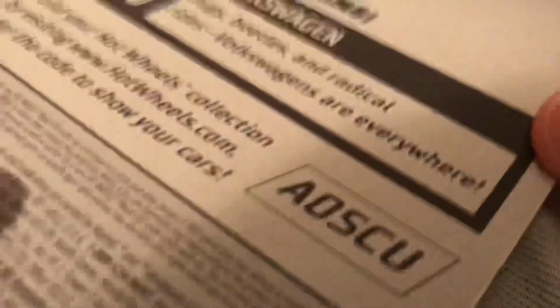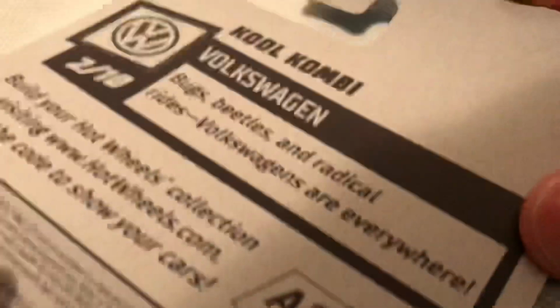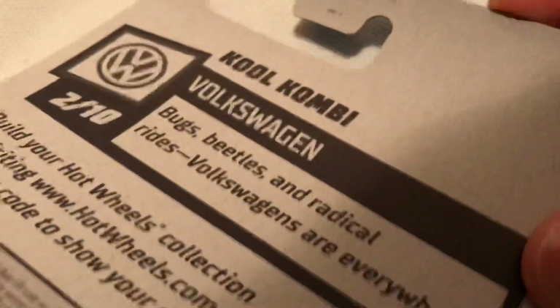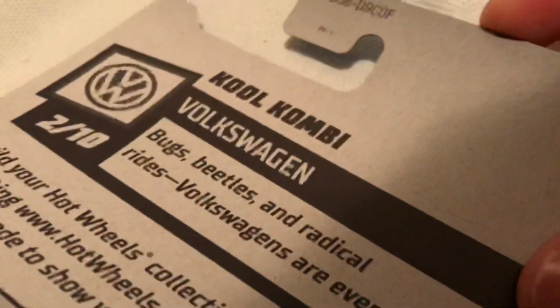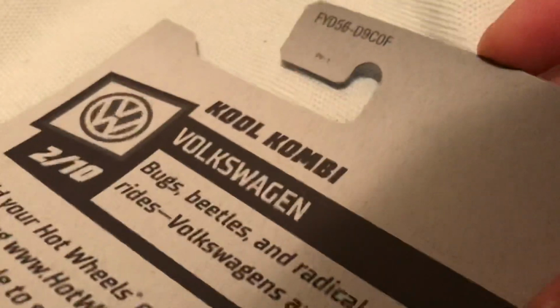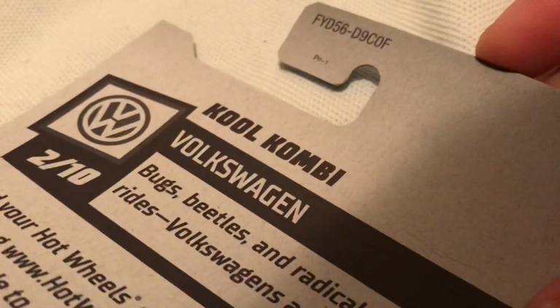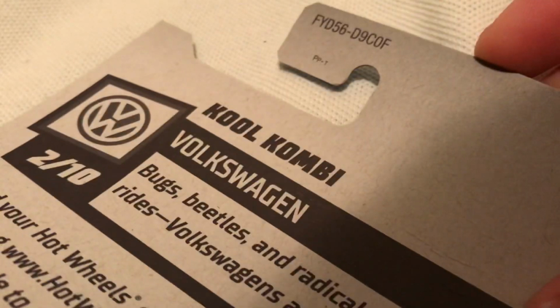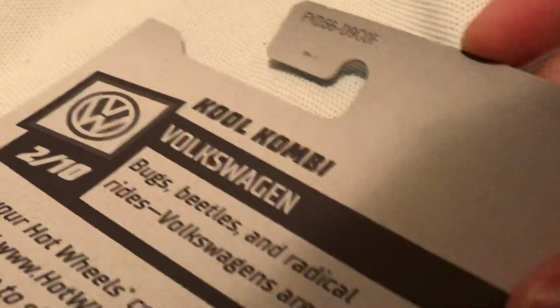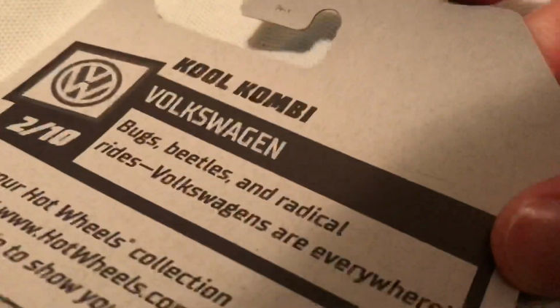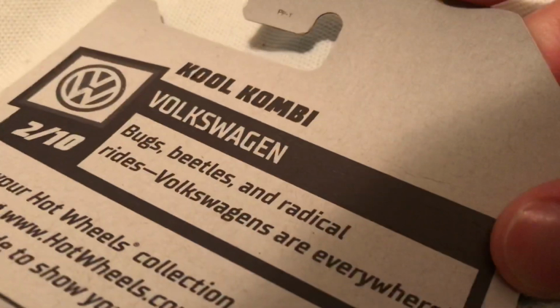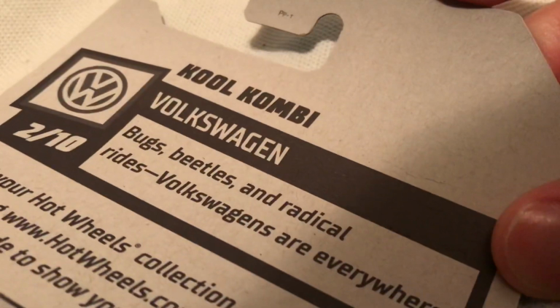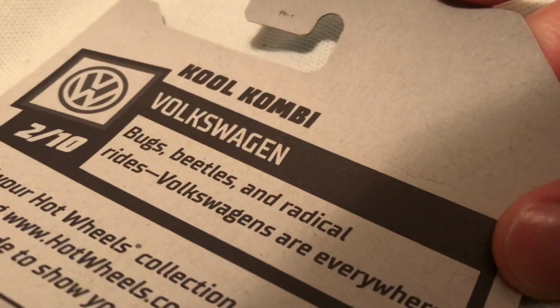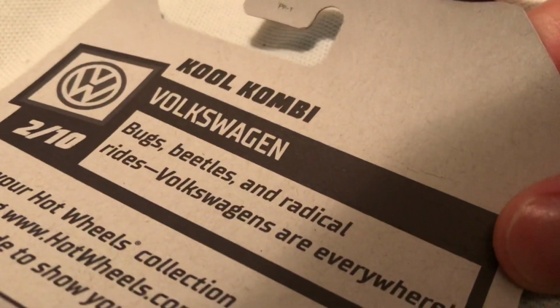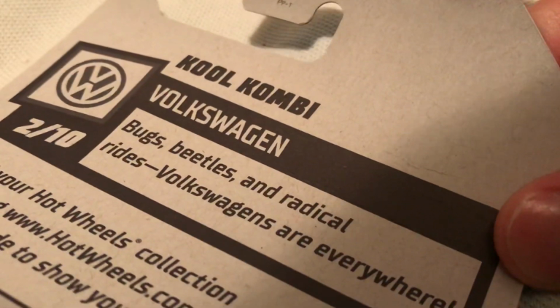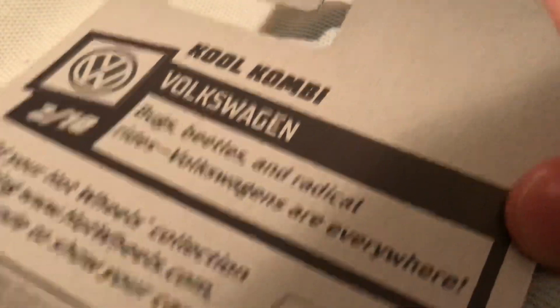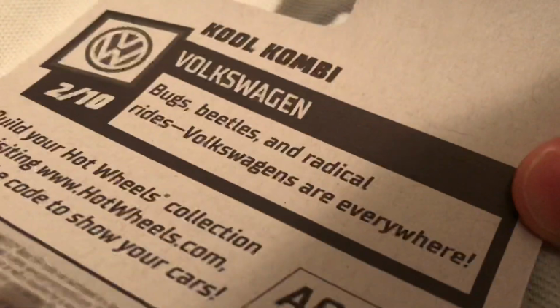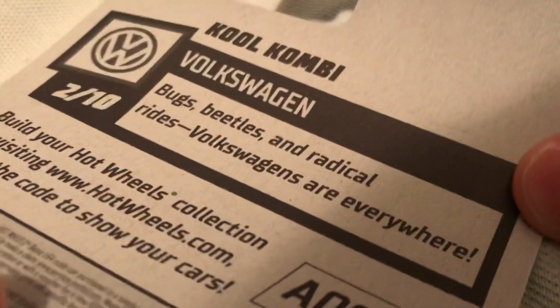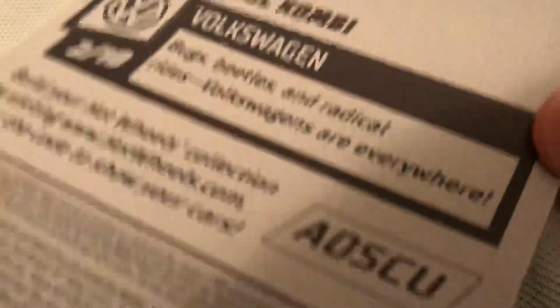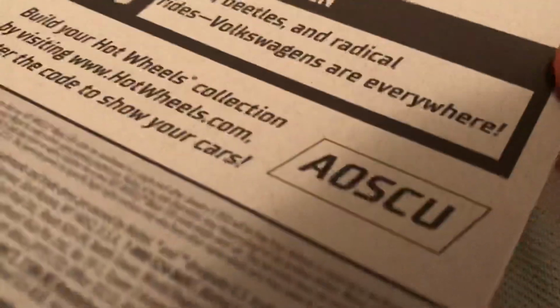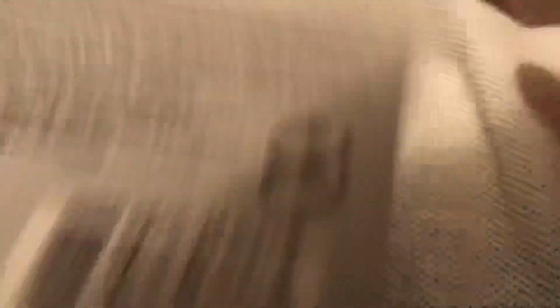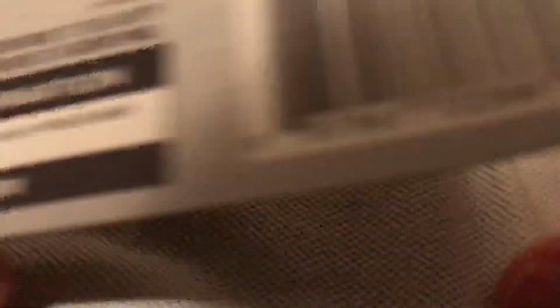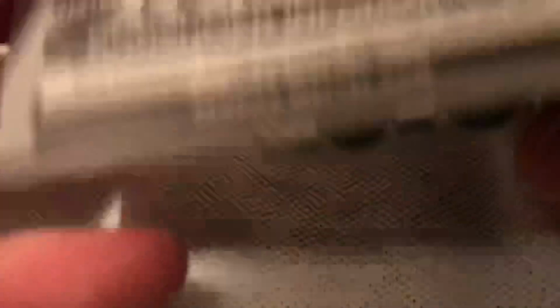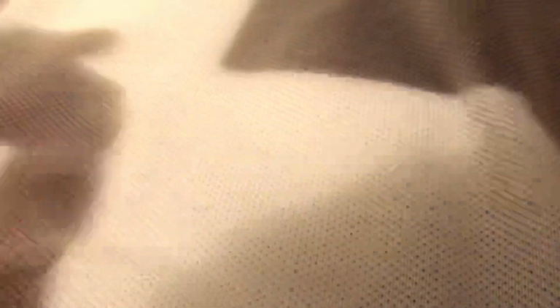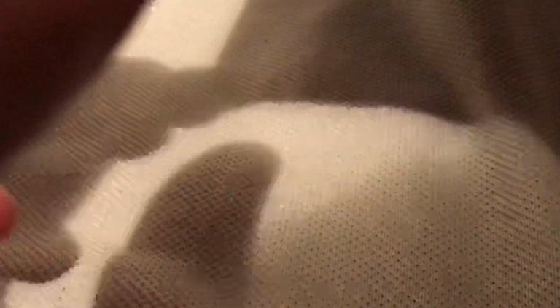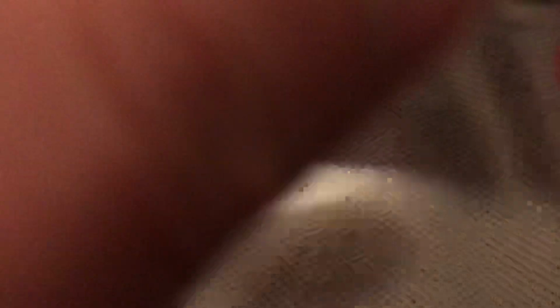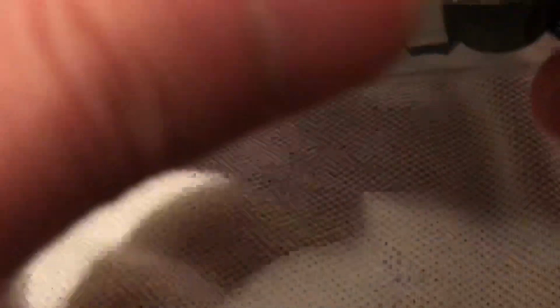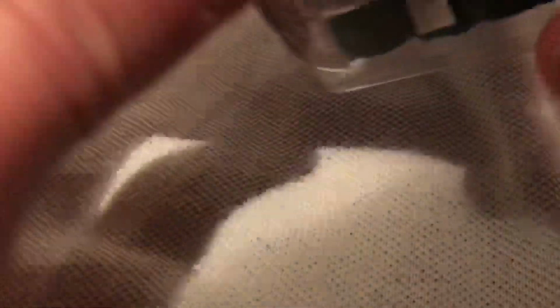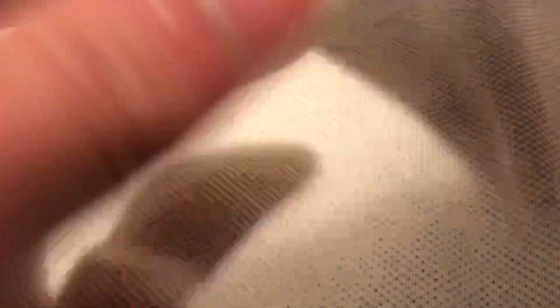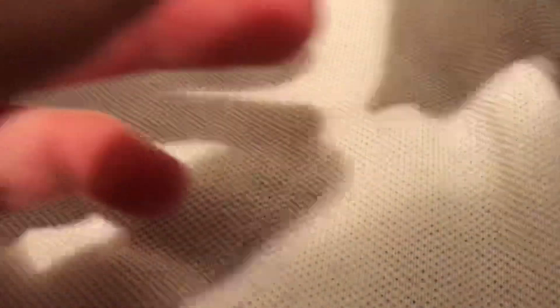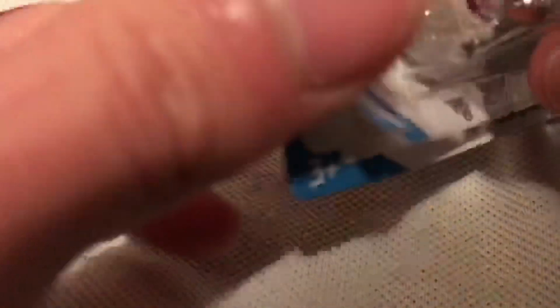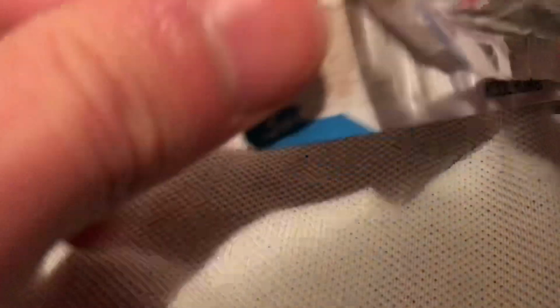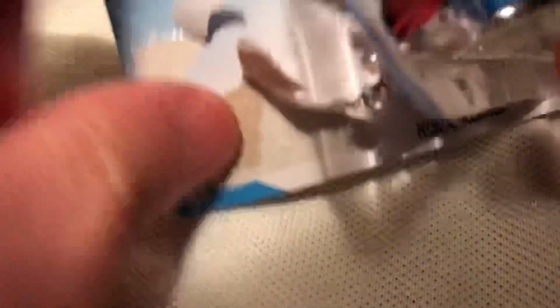There's the back of course, the Volkswagen. Let's get it out of there.